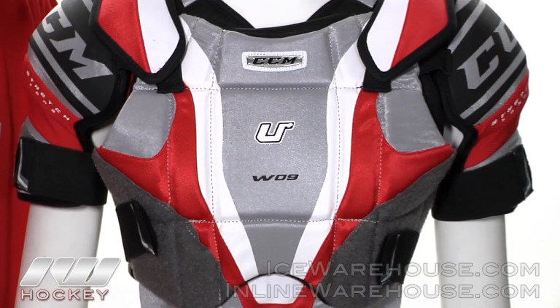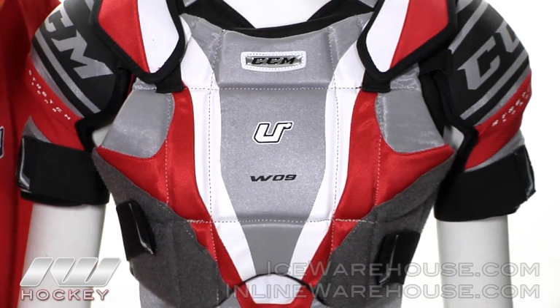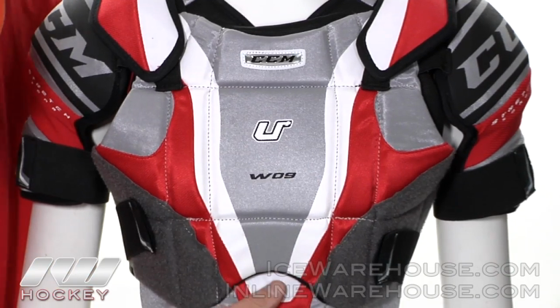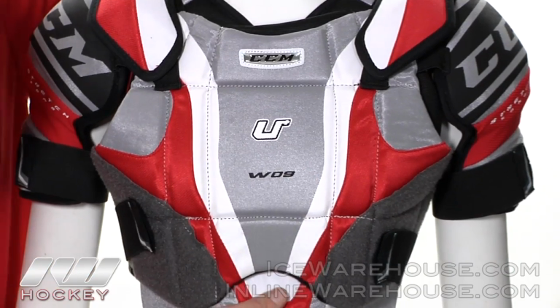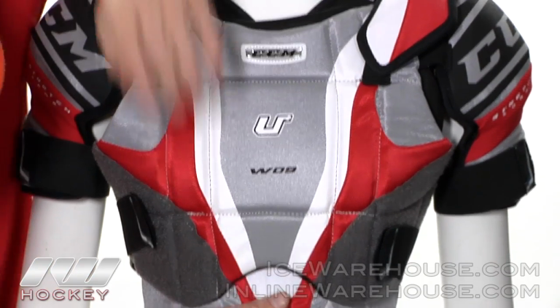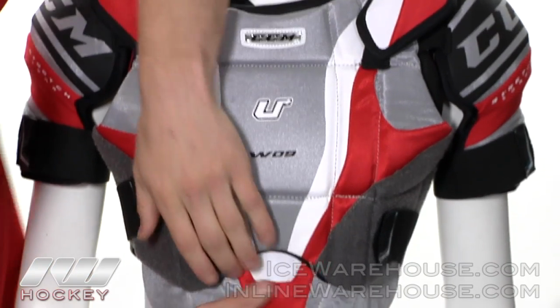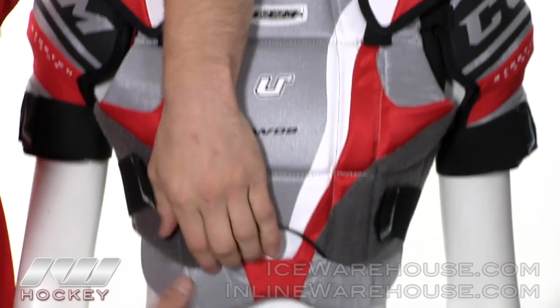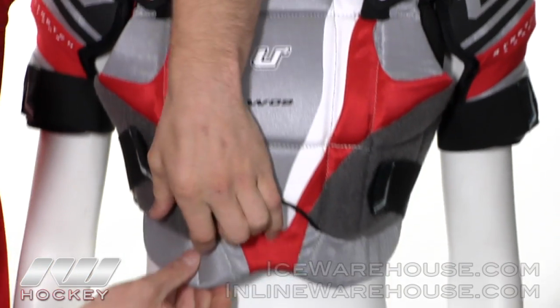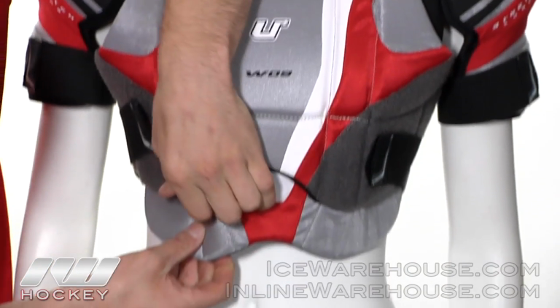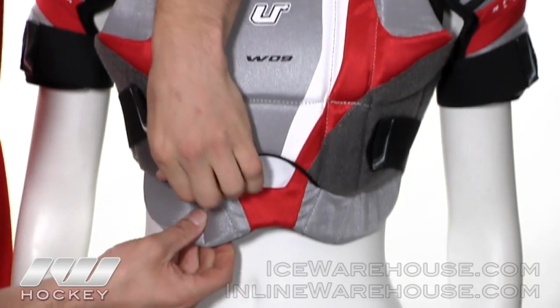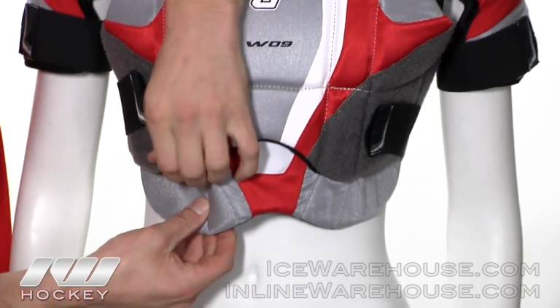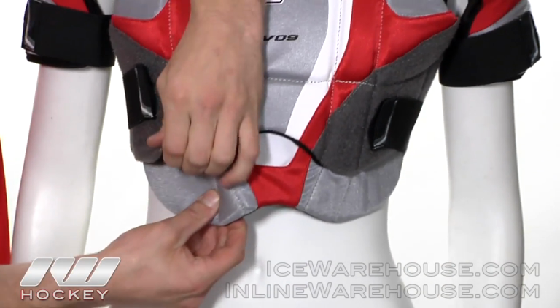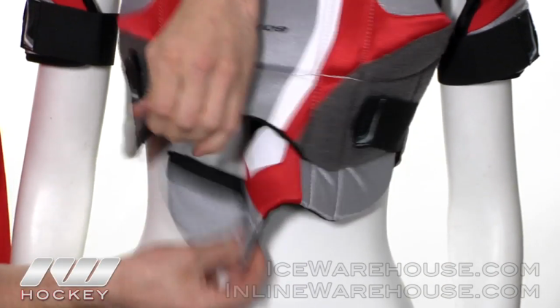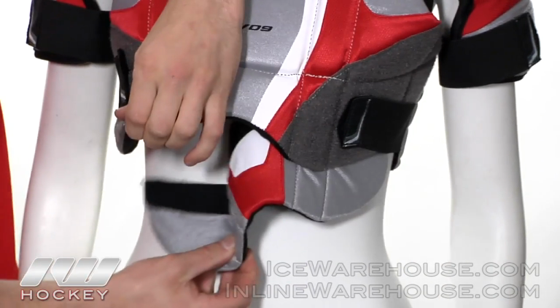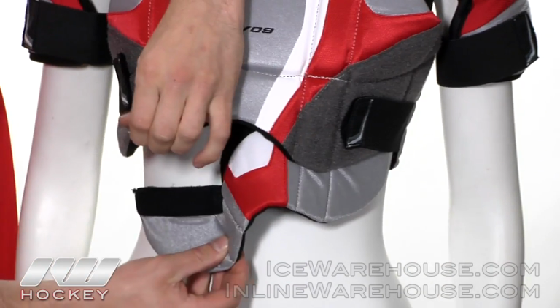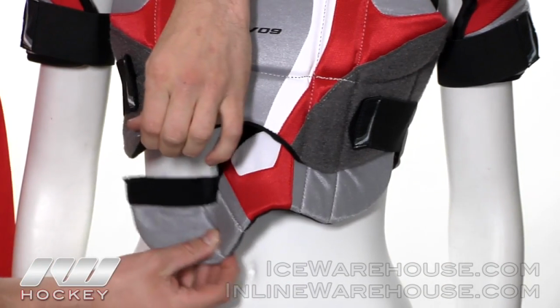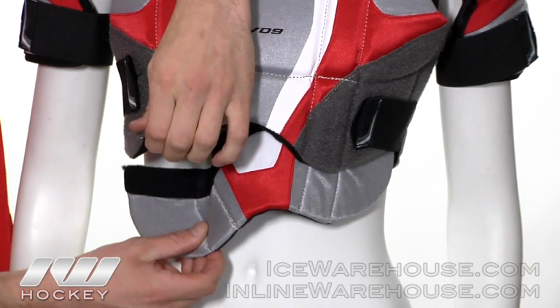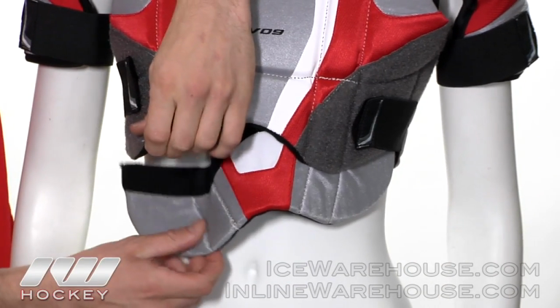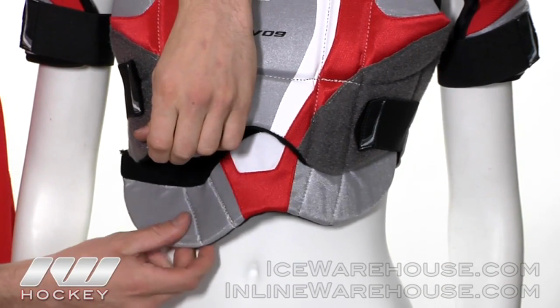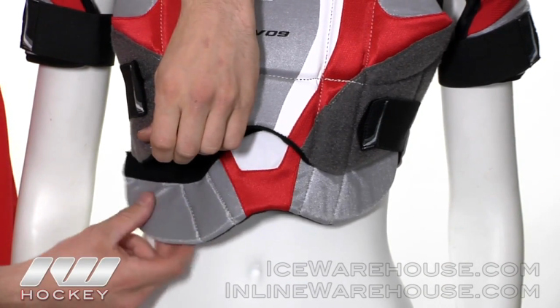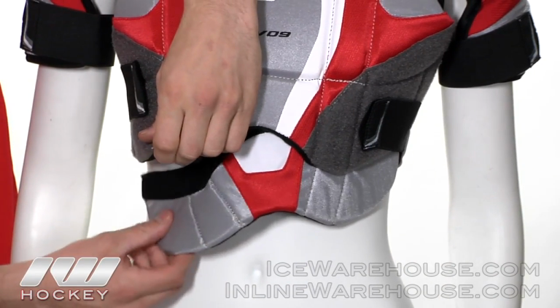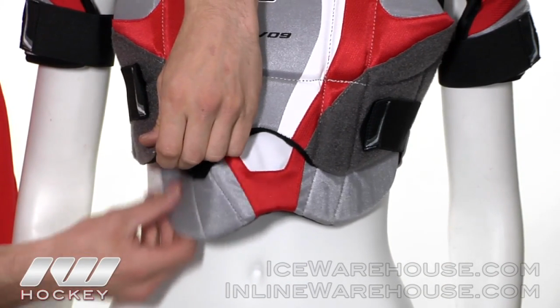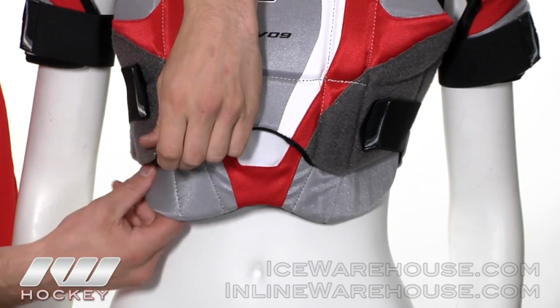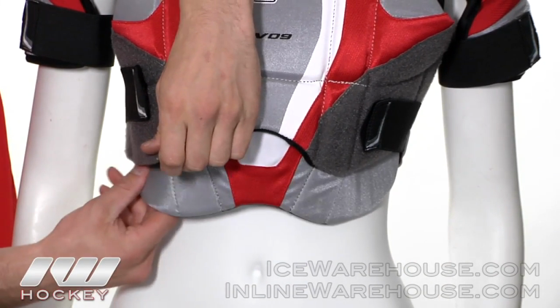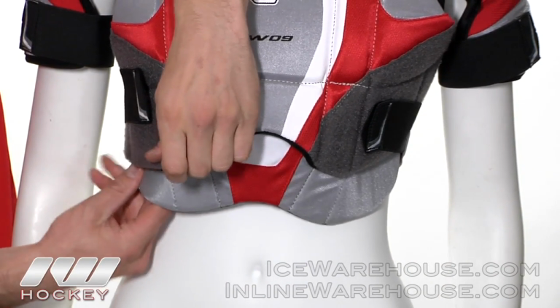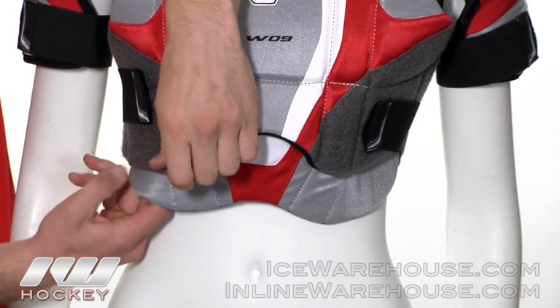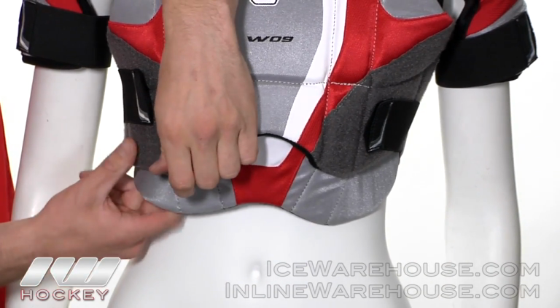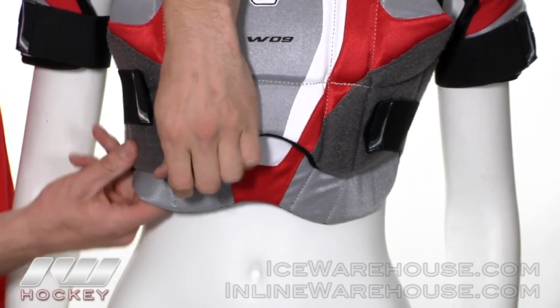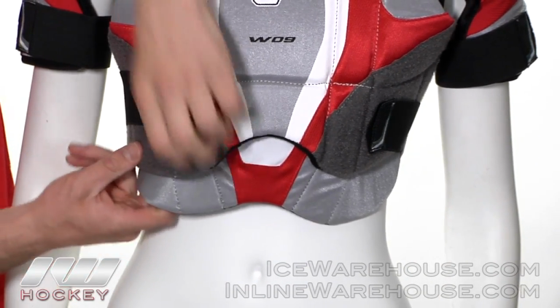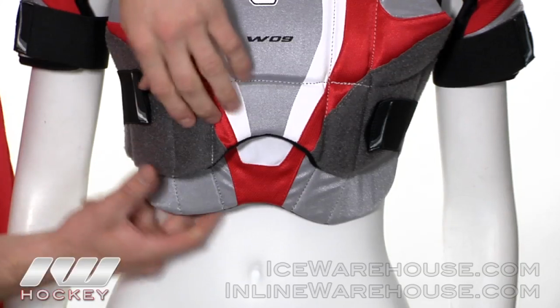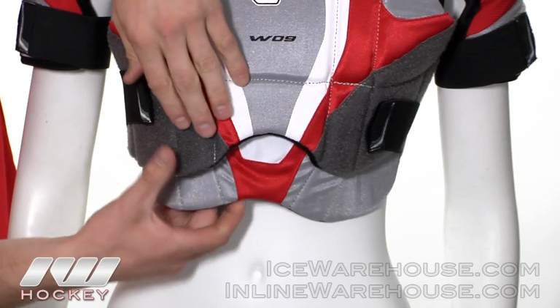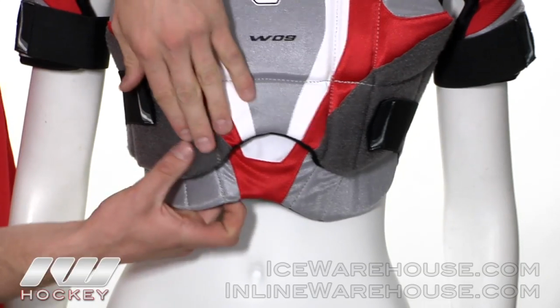They also did a removable belly guard so anybody that doesn't want that extra protection down near the belly can remove that if wanted.